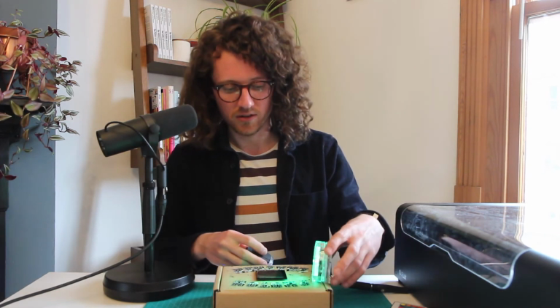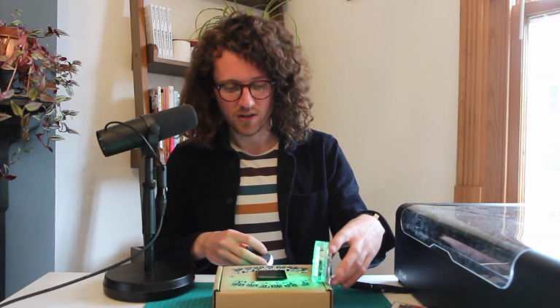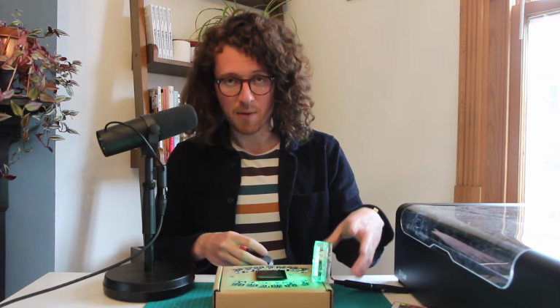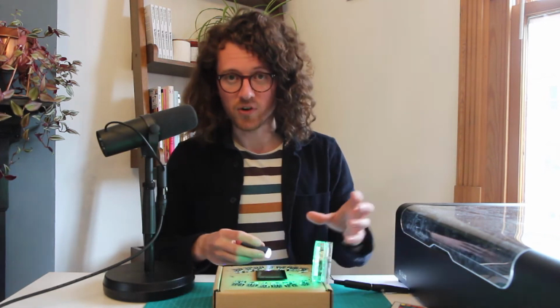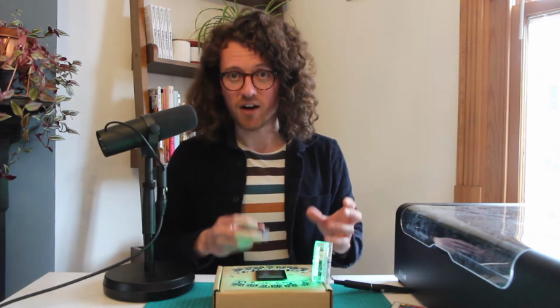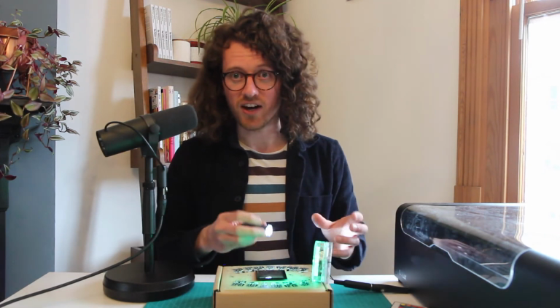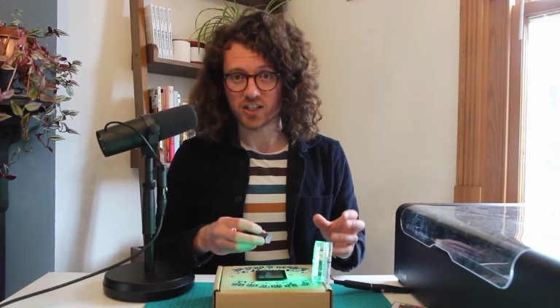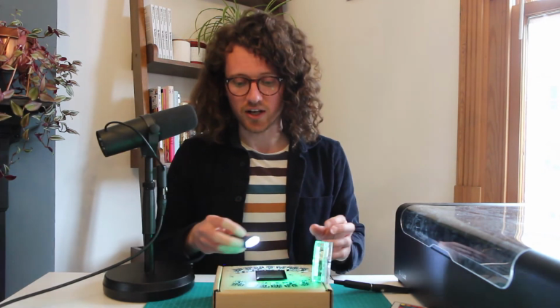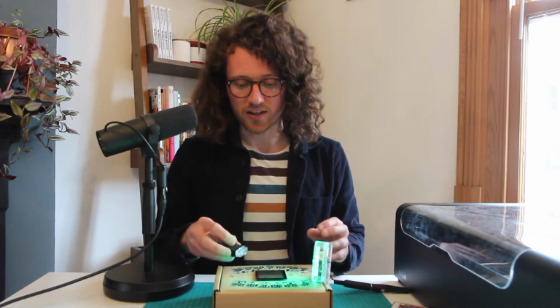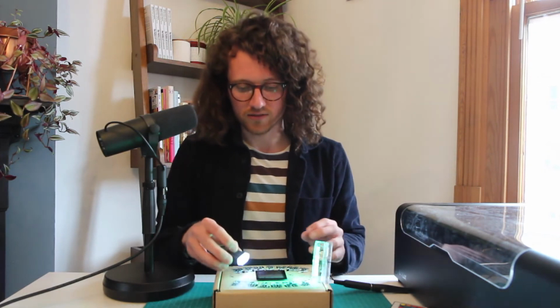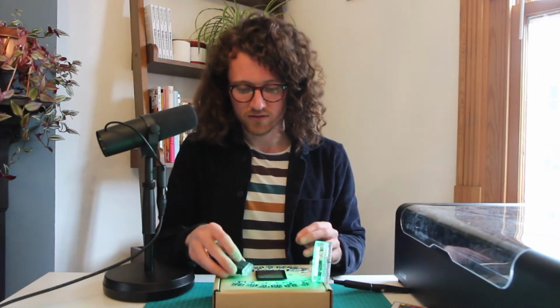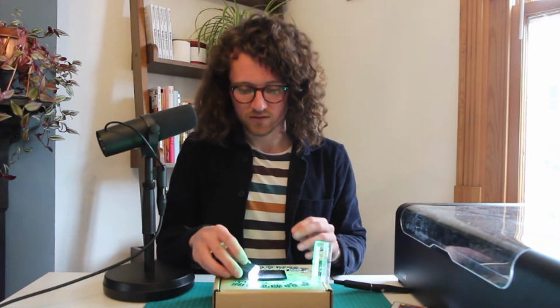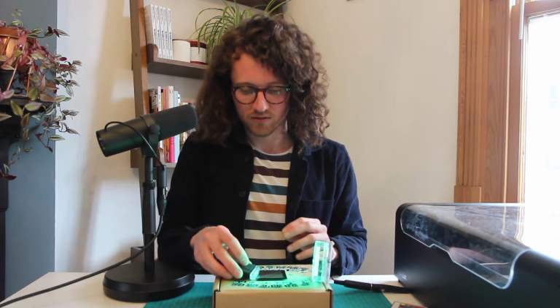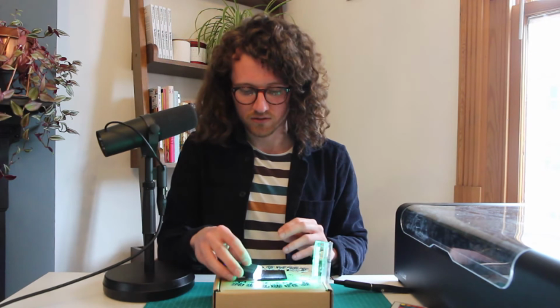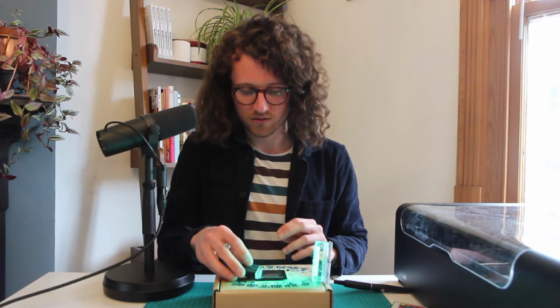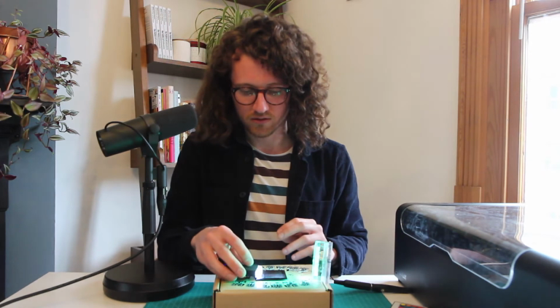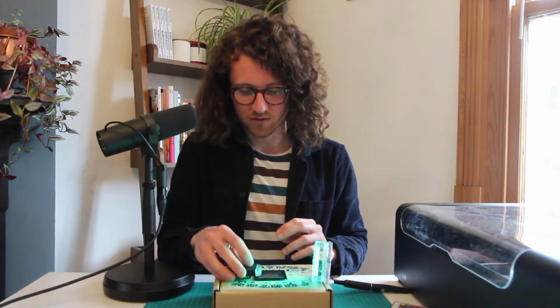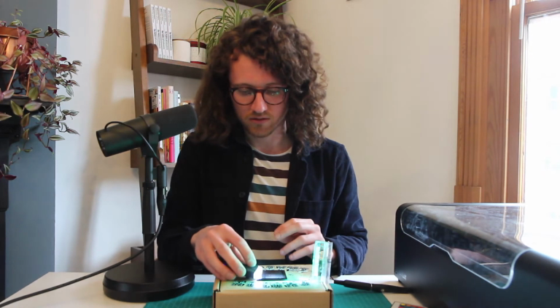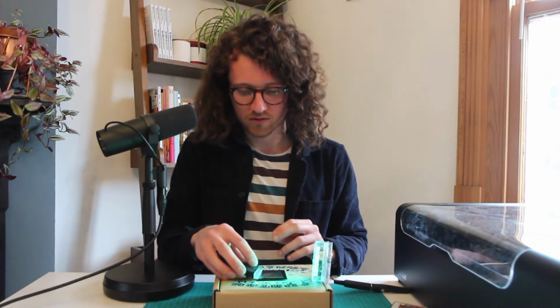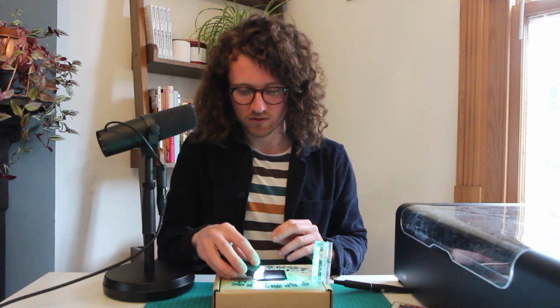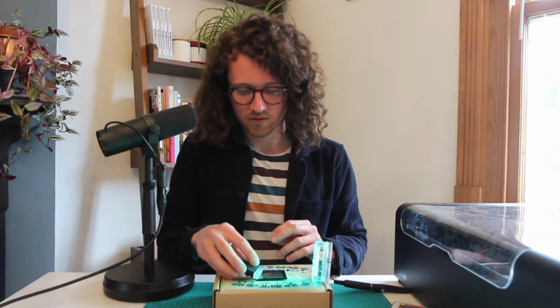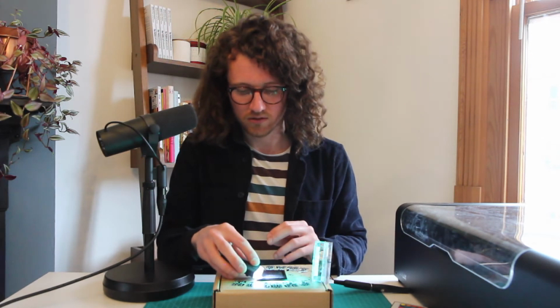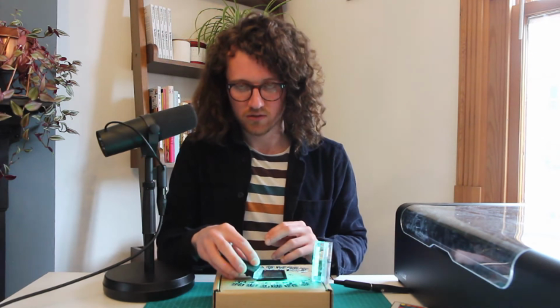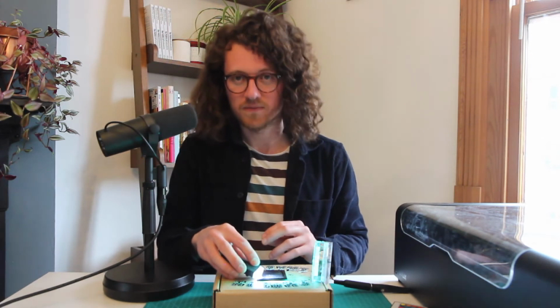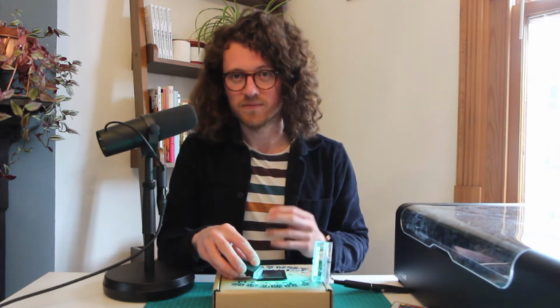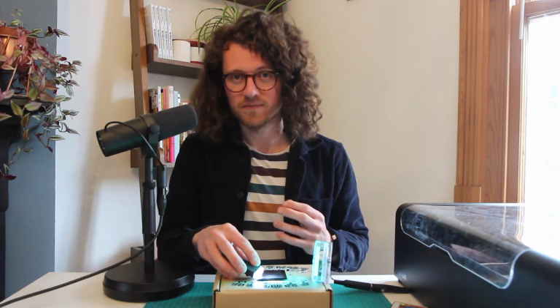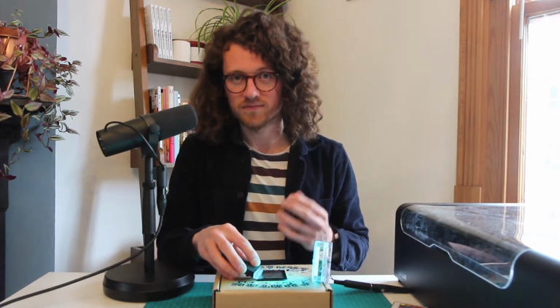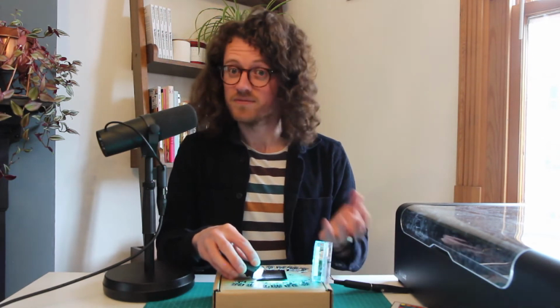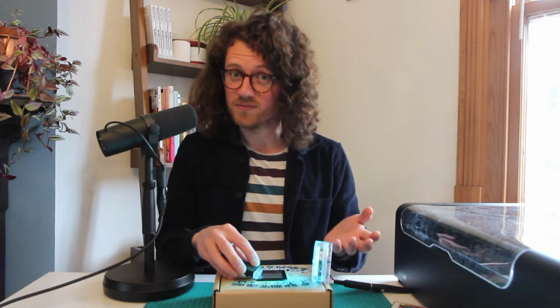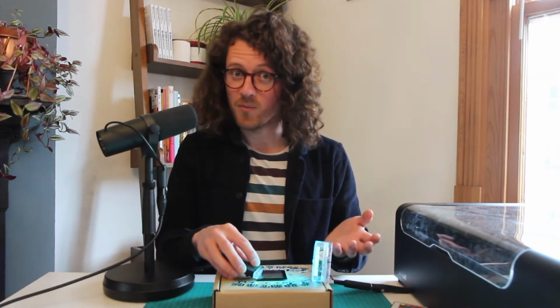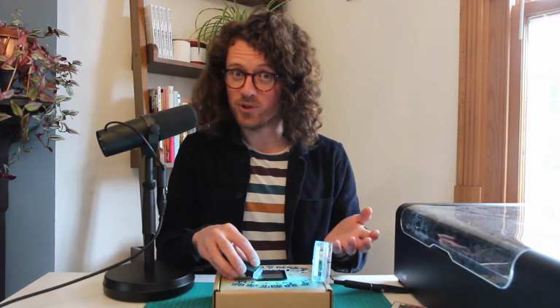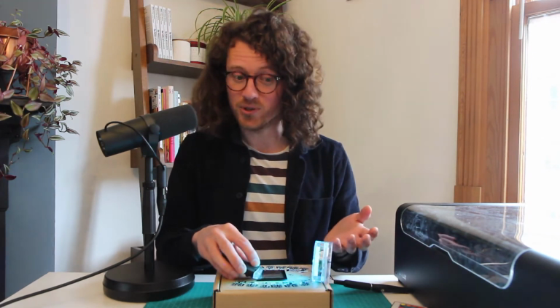And we've got our flashing light. Pretty cool.